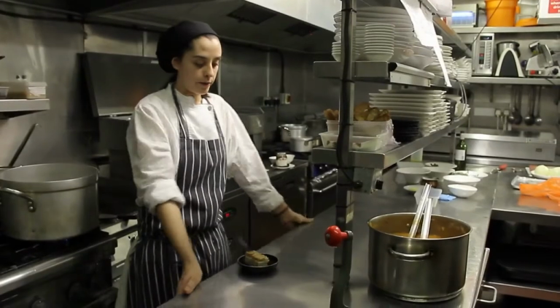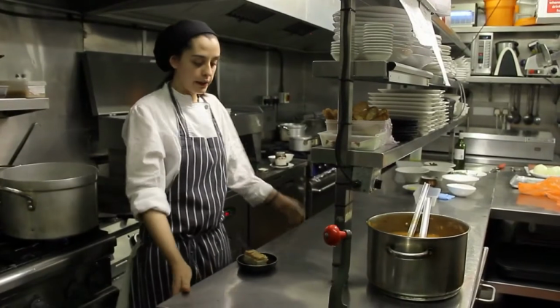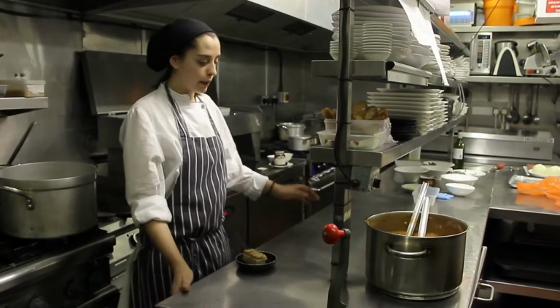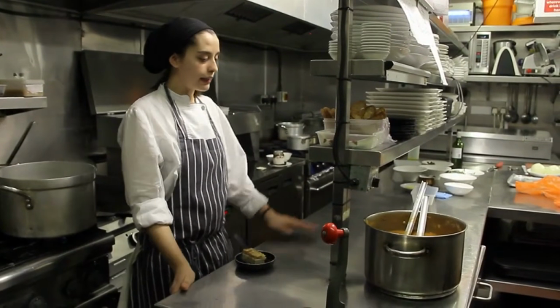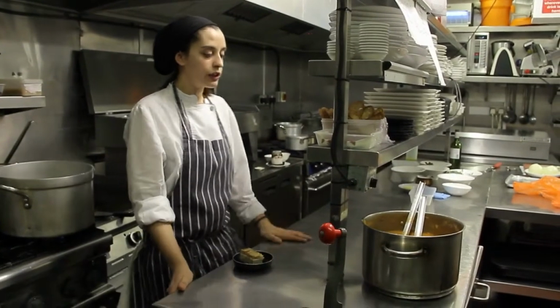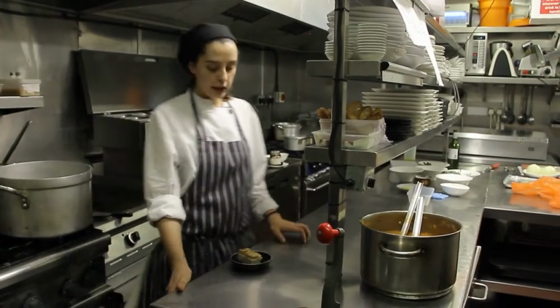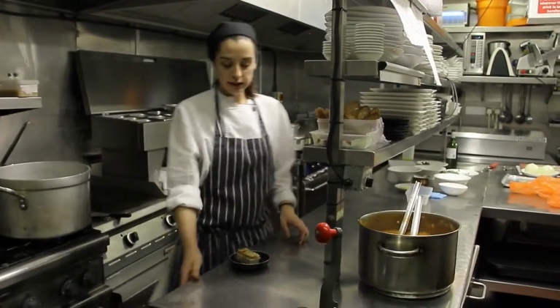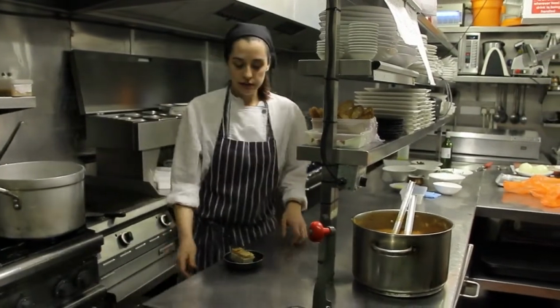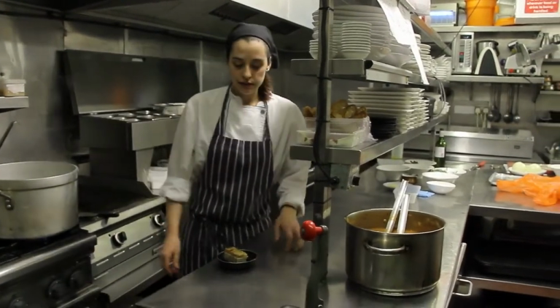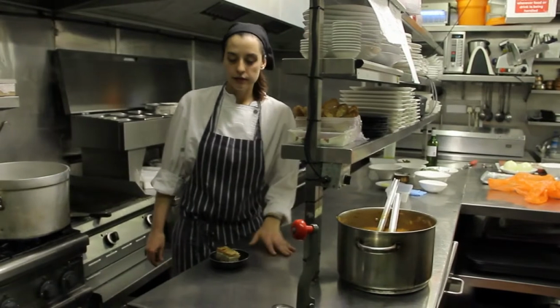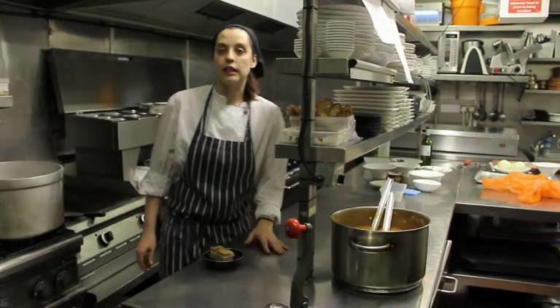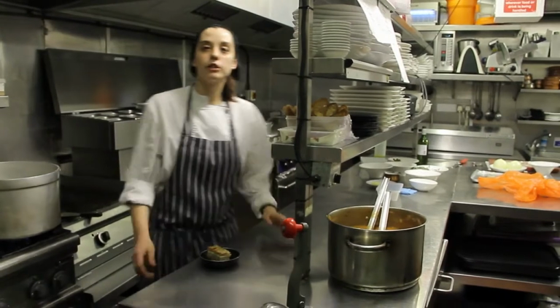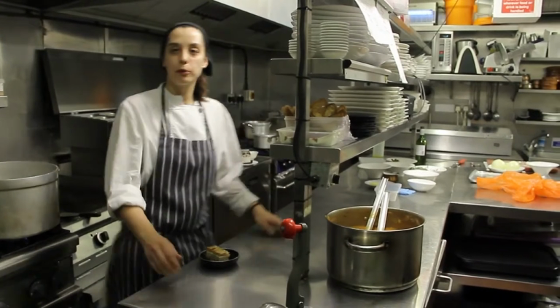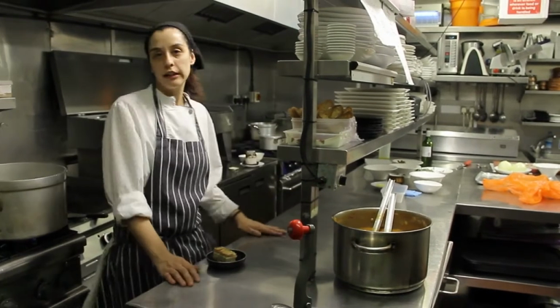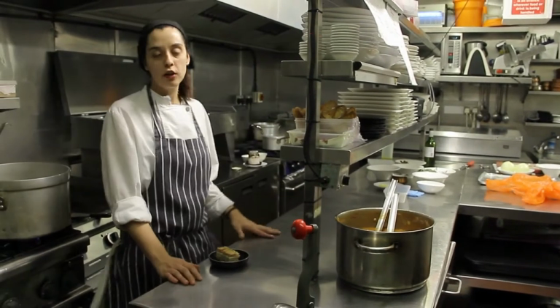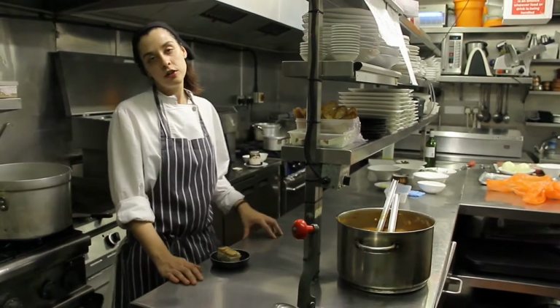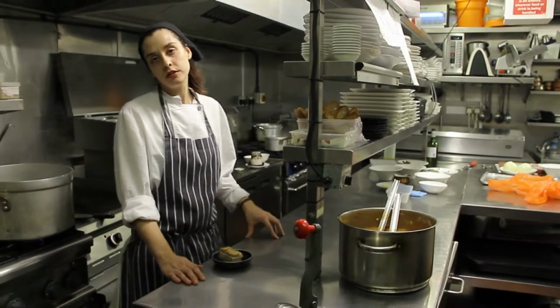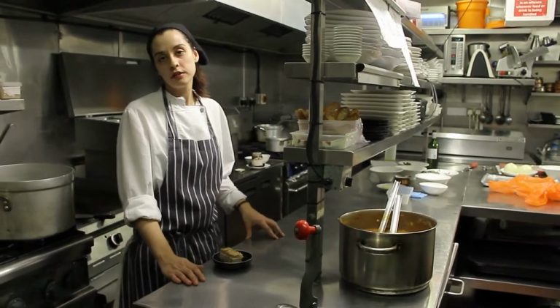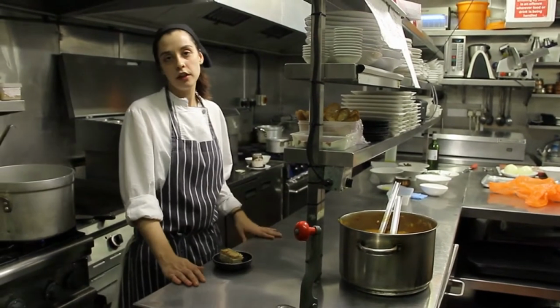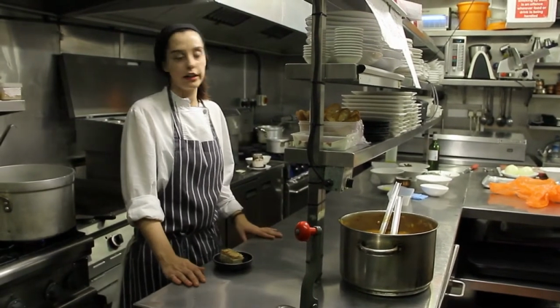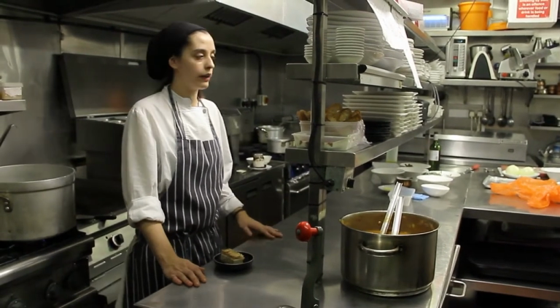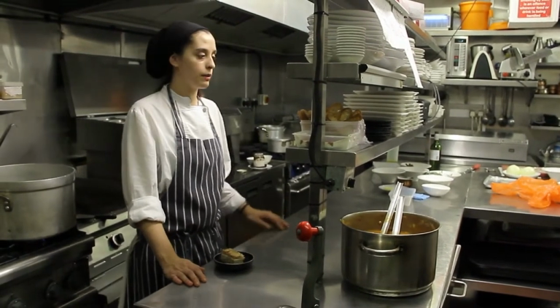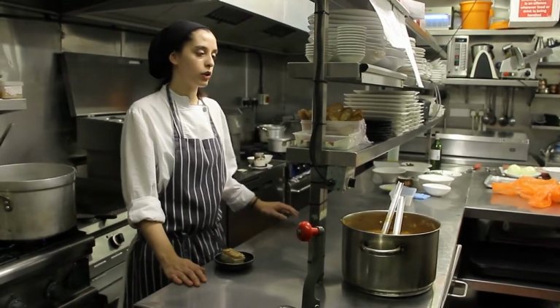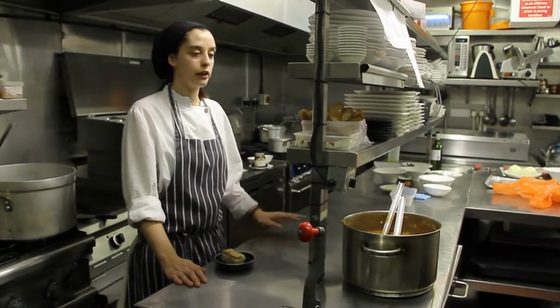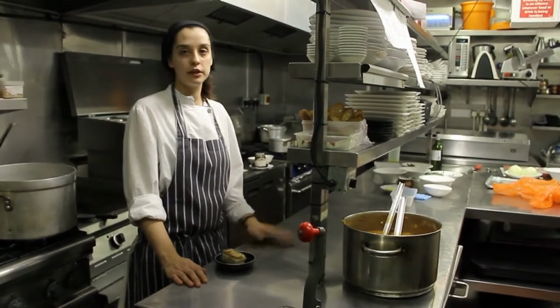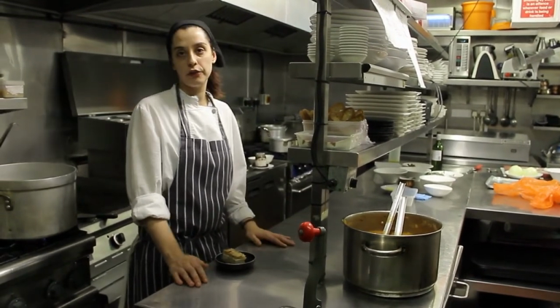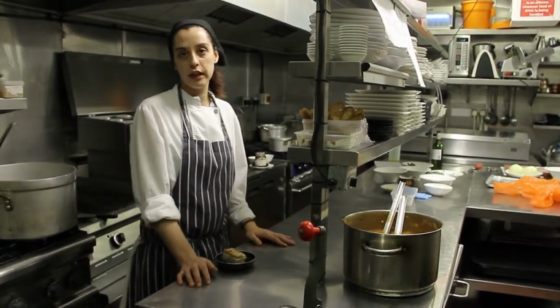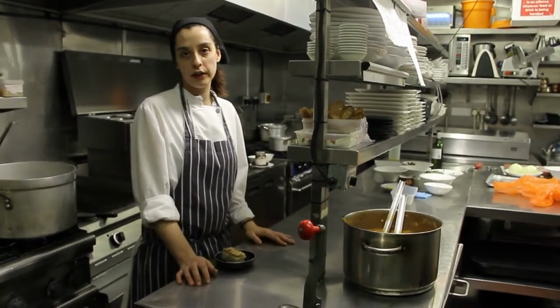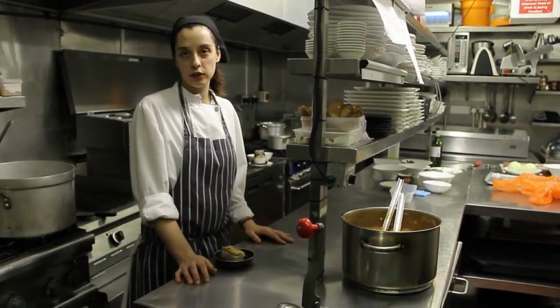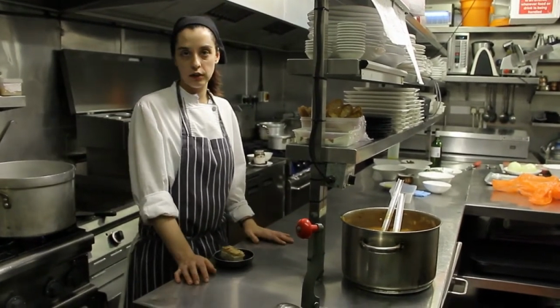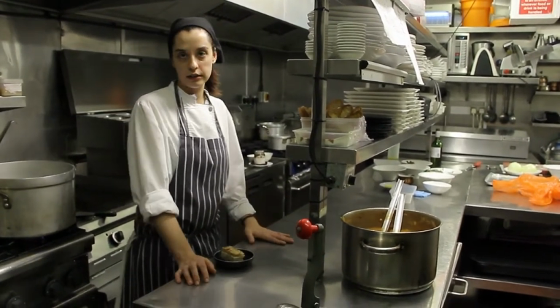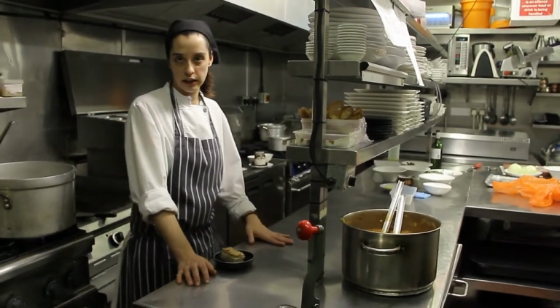After the 6 hours, we remove the pork belly from the oven and we leave it all night, ready to heat it for the next day.